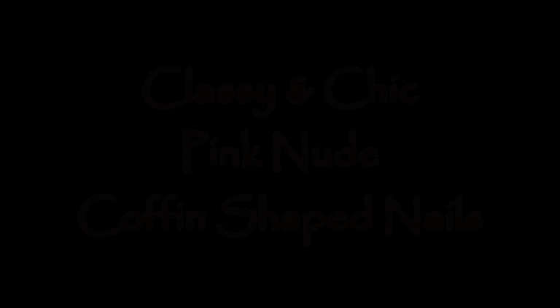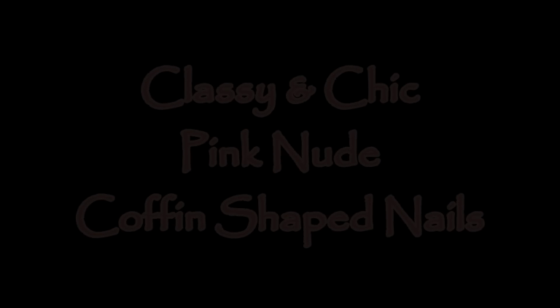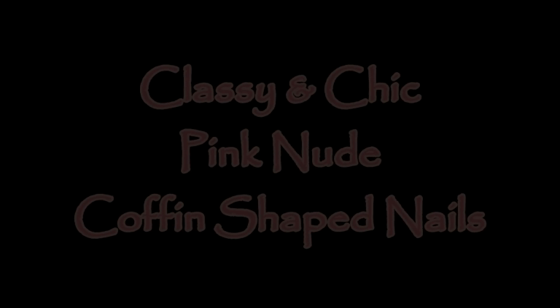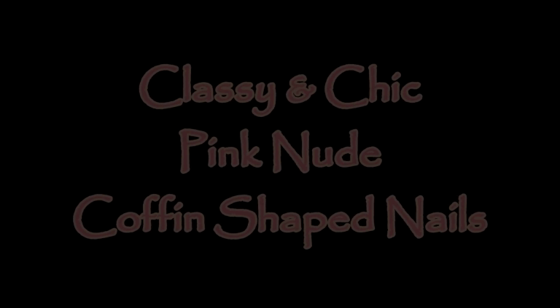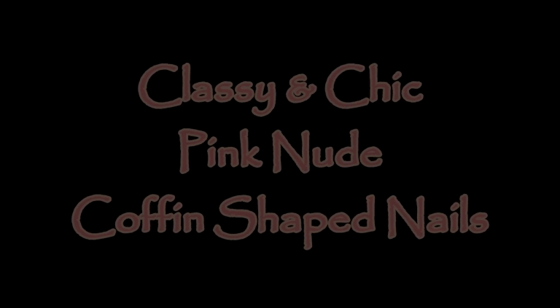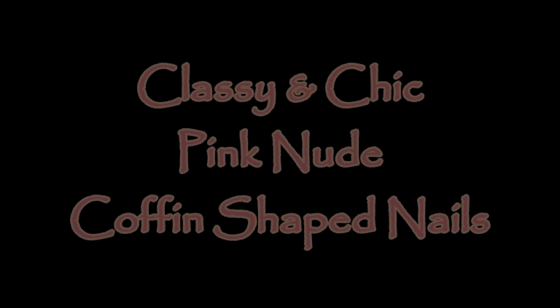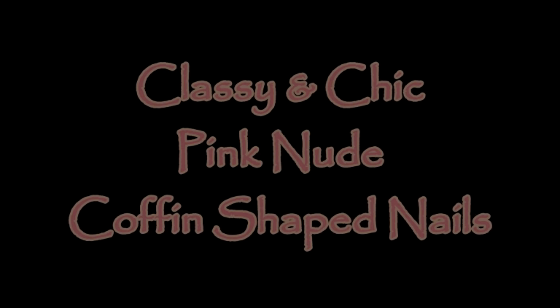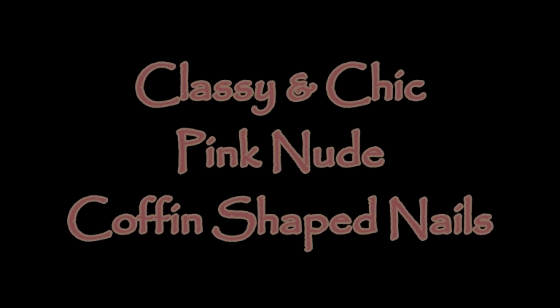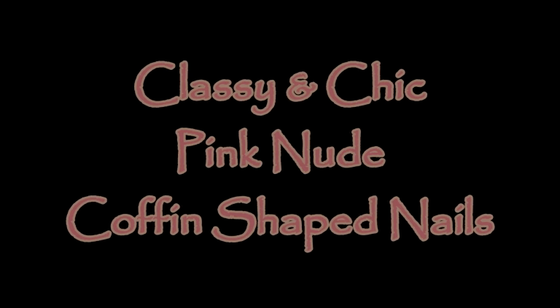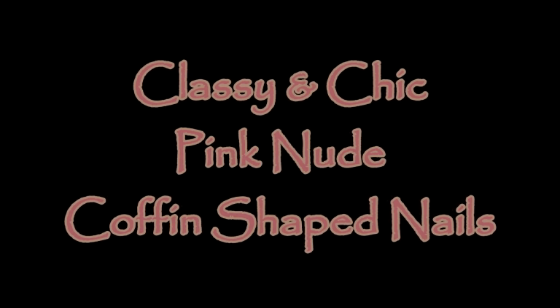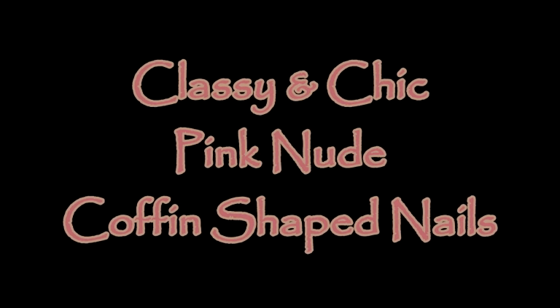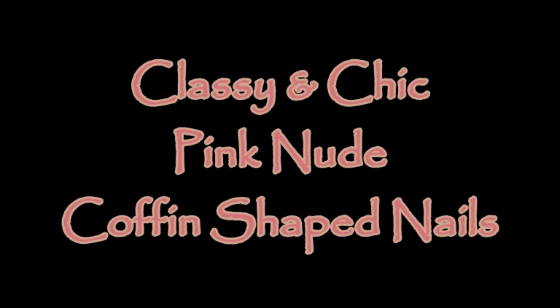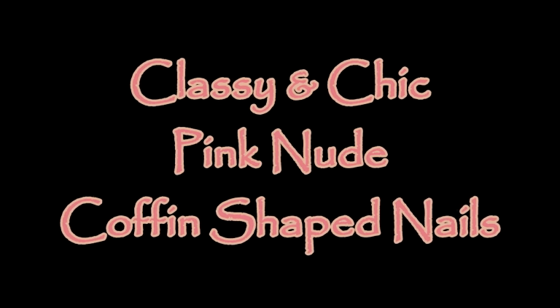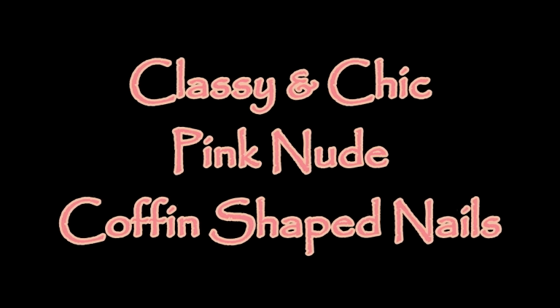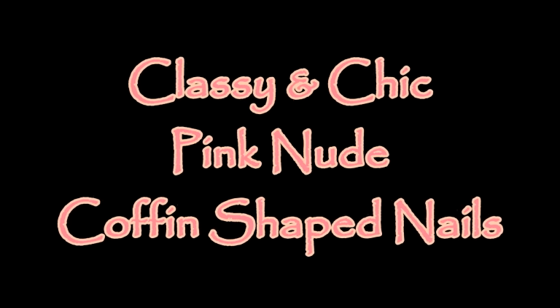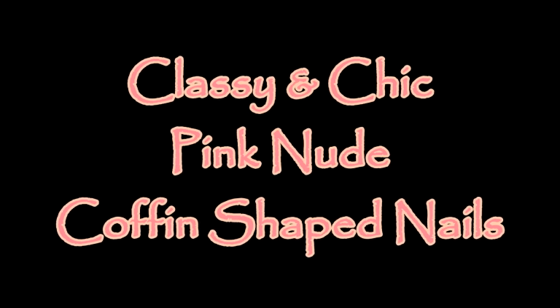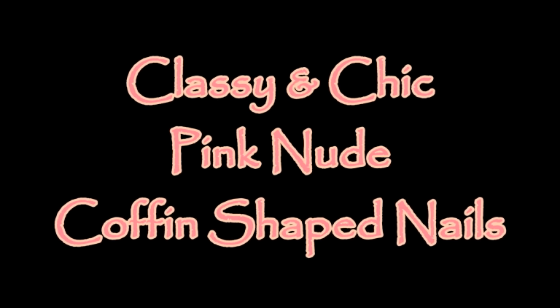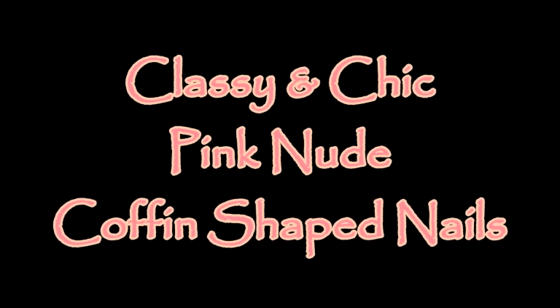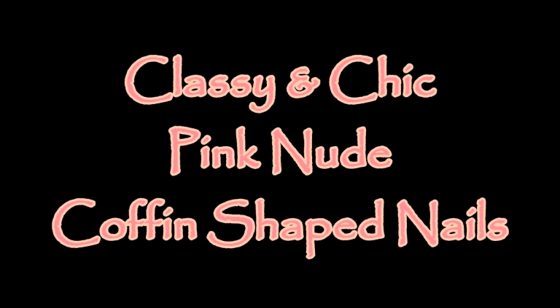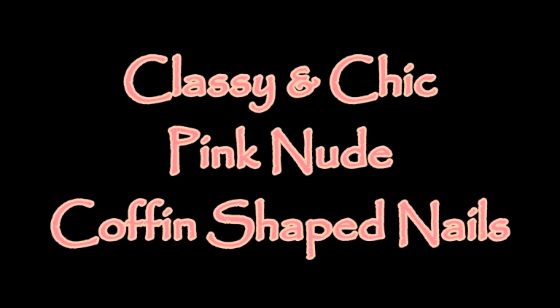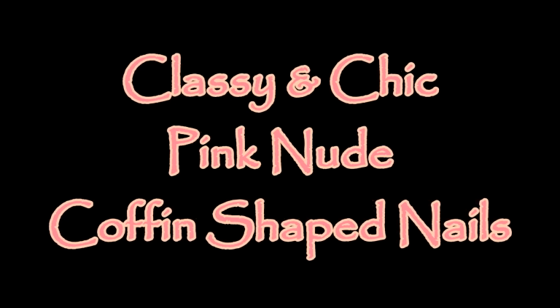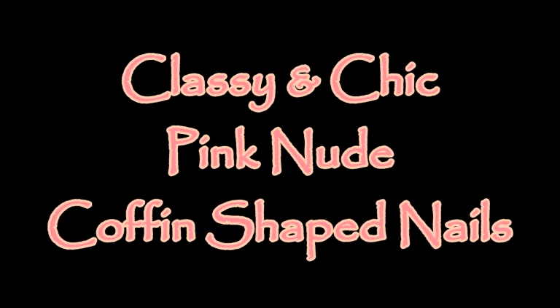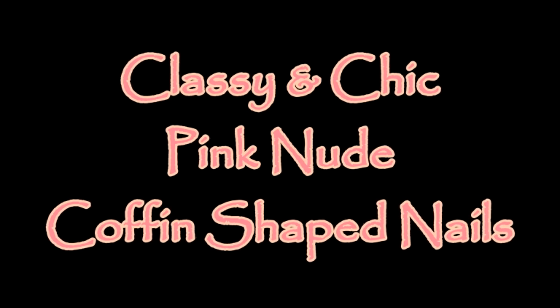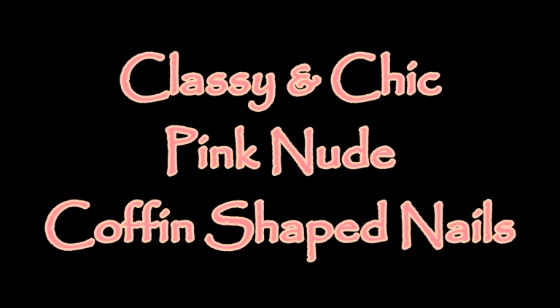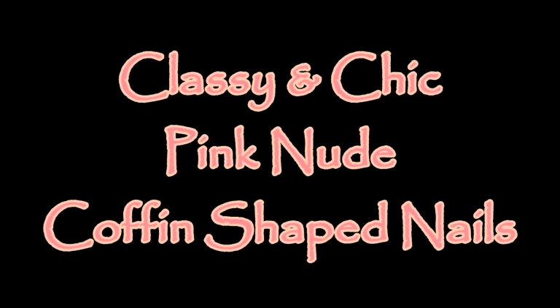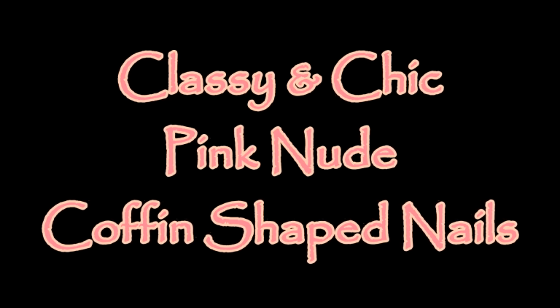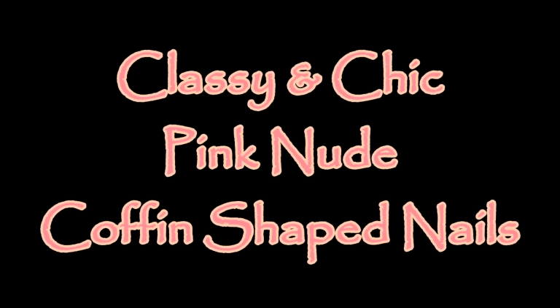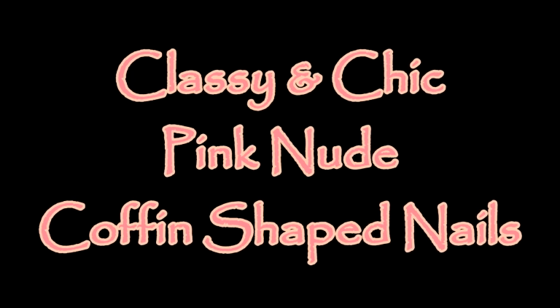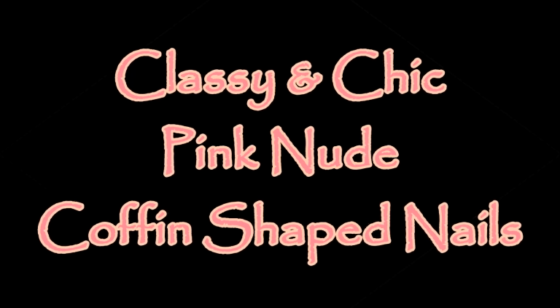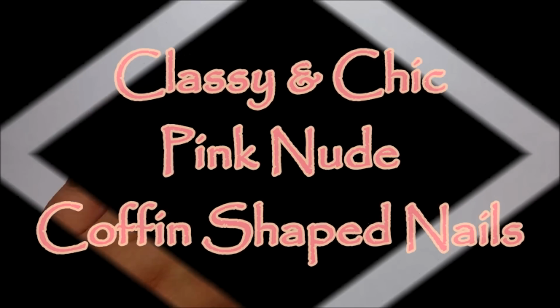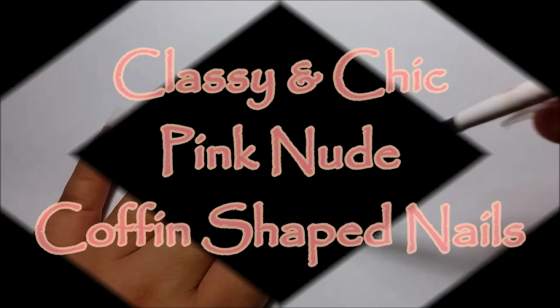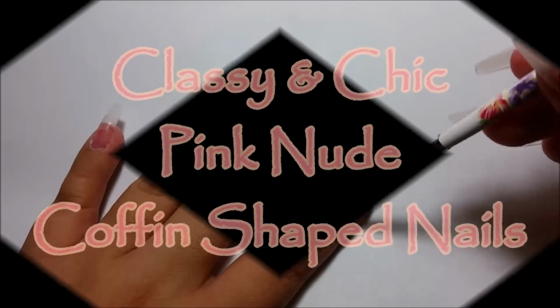Hey loves, welcome back to my channel. Today I have these classy and chic pink nude coffin shaped nails.